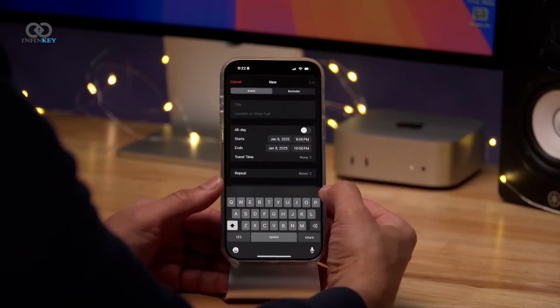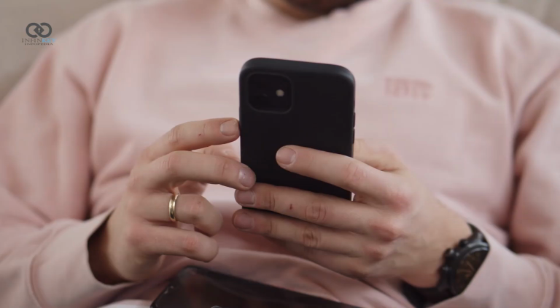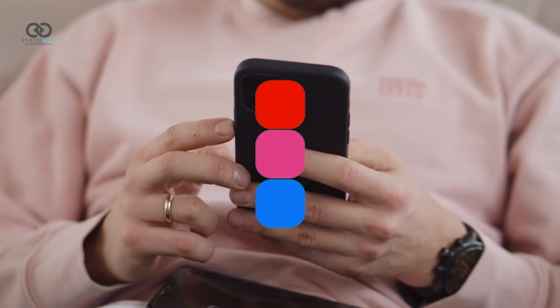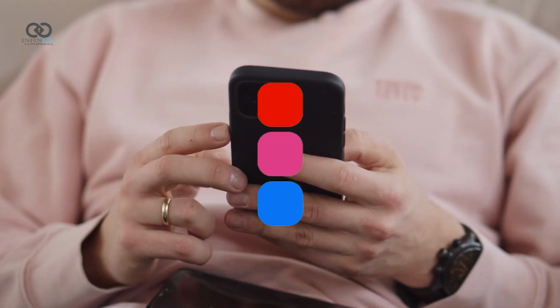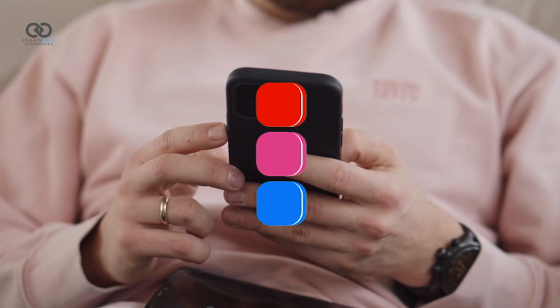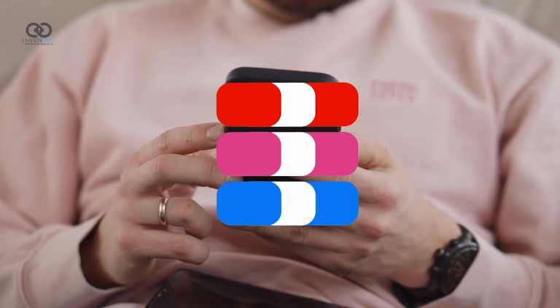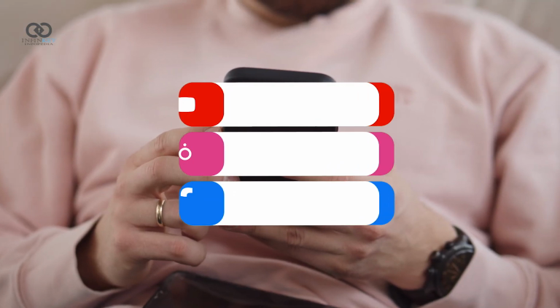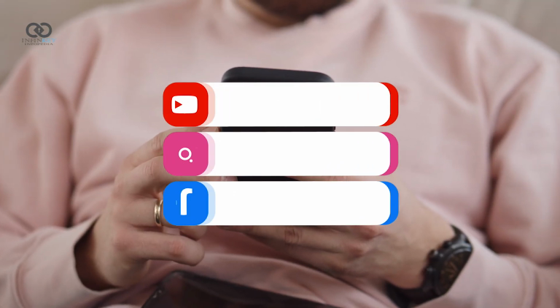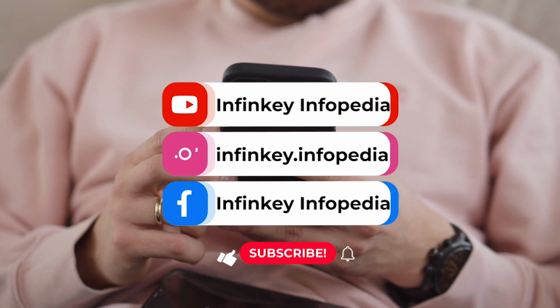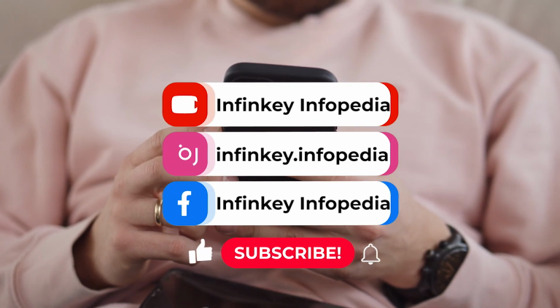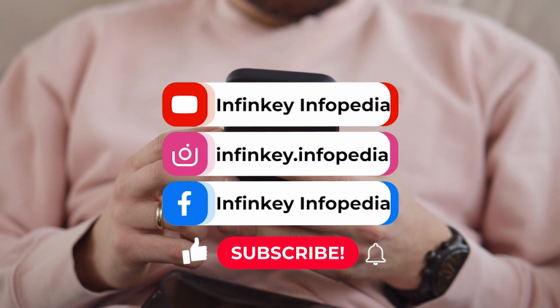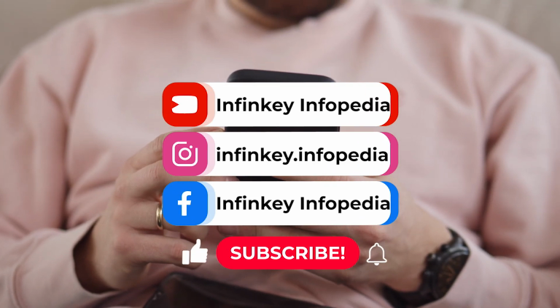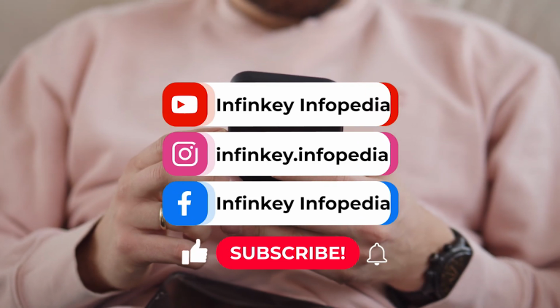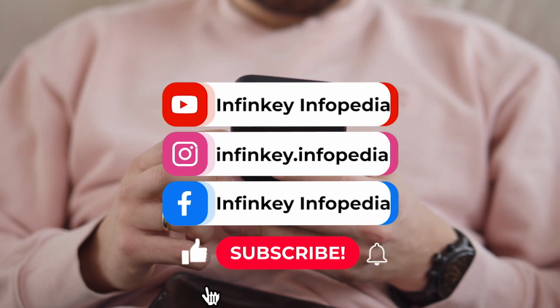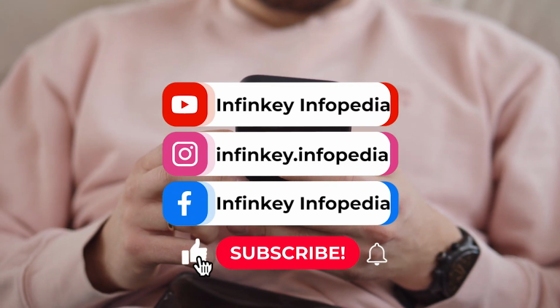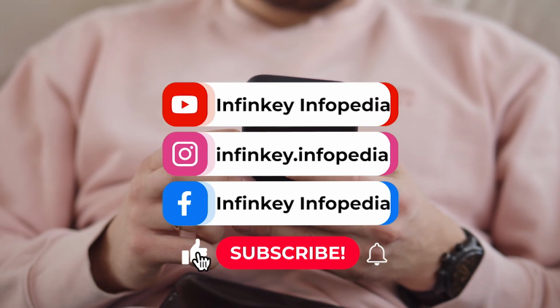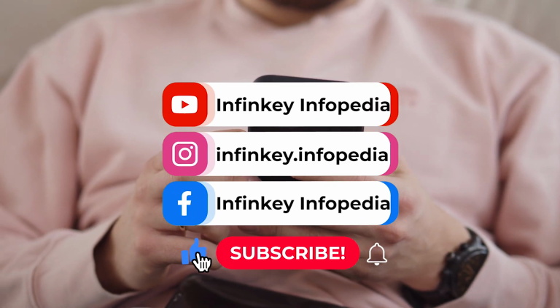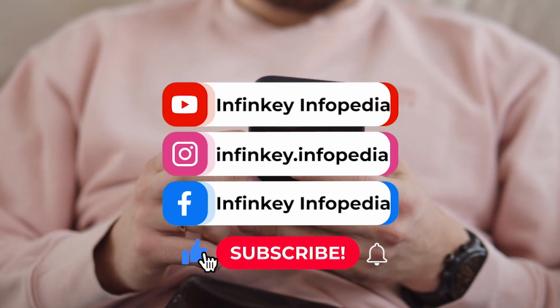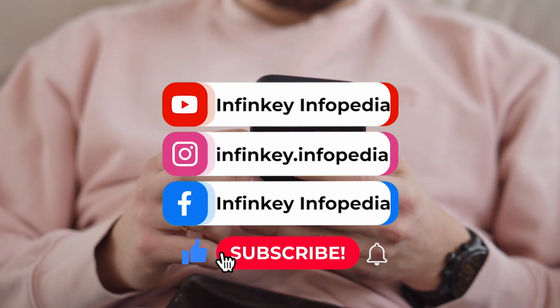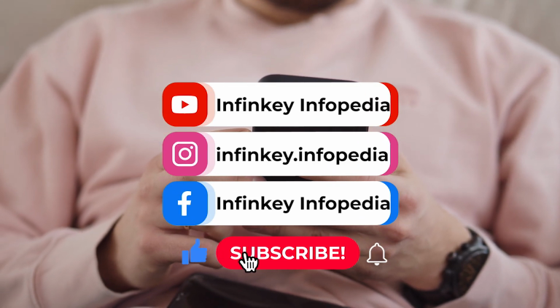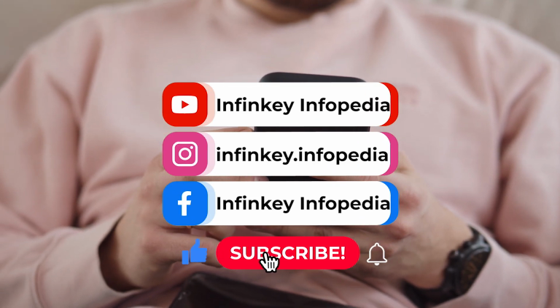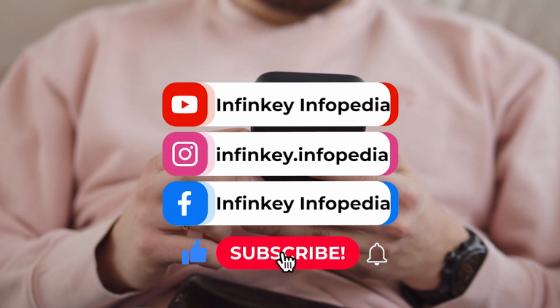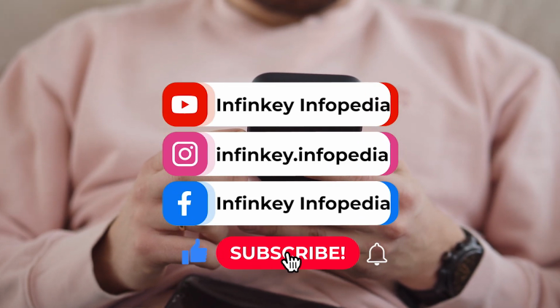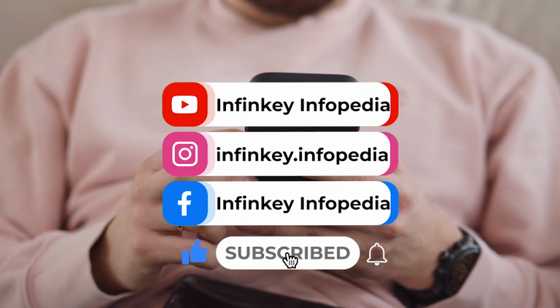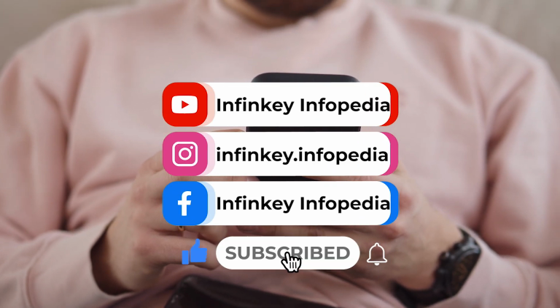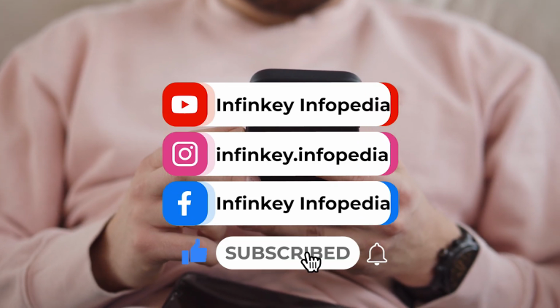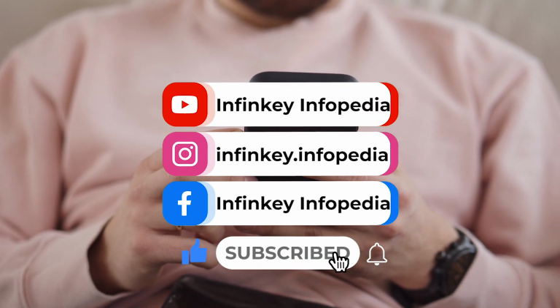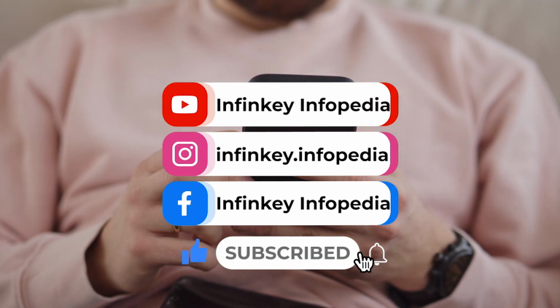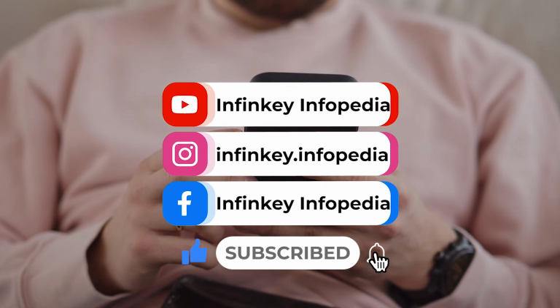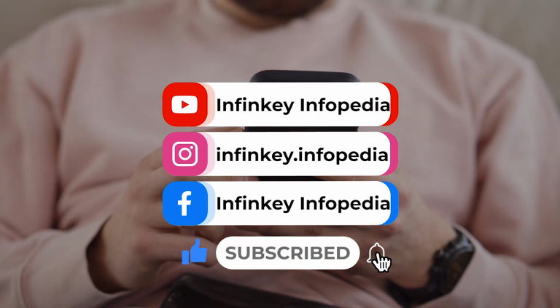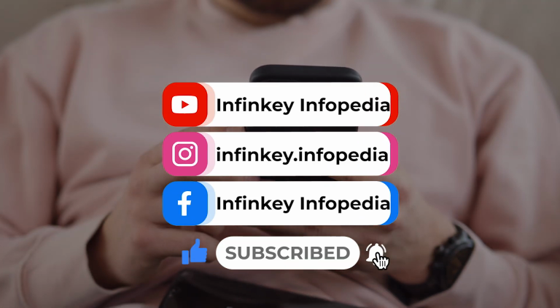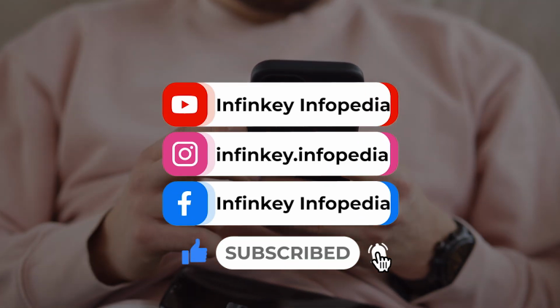So that's all for today. If you found this video helpful, give it a thumbs up and we'll see you in the next one. Goodbye.